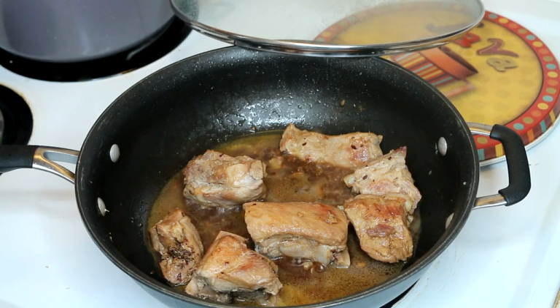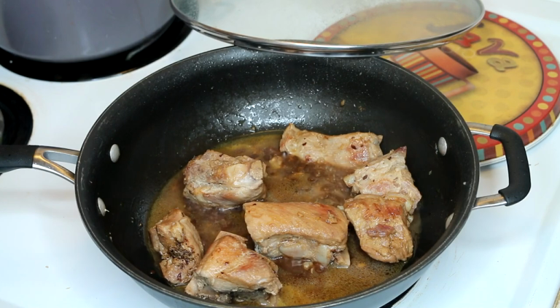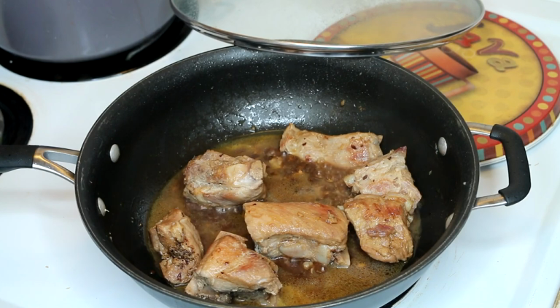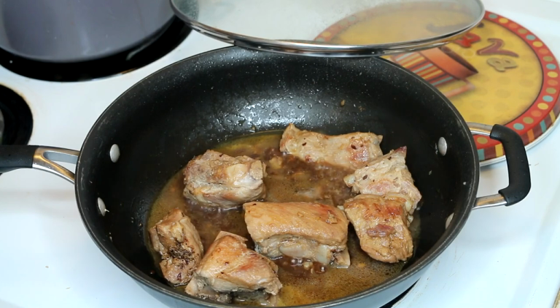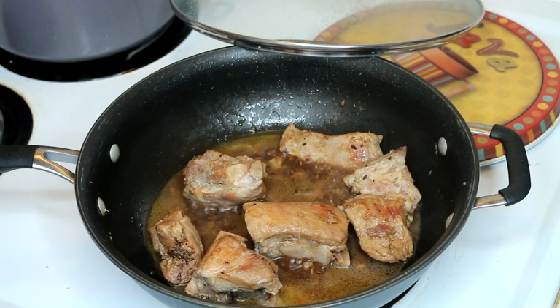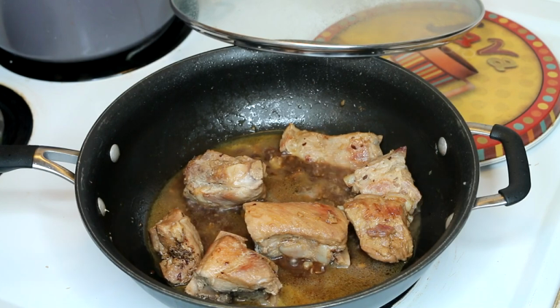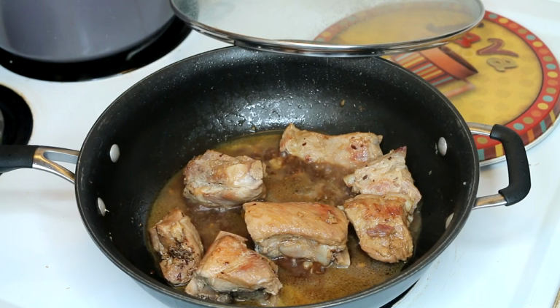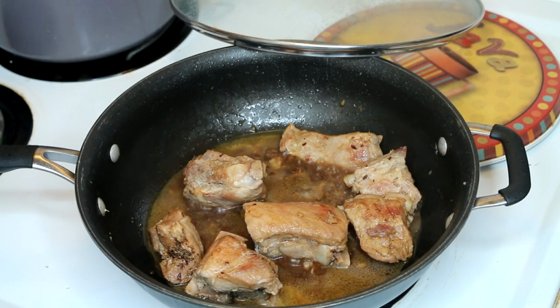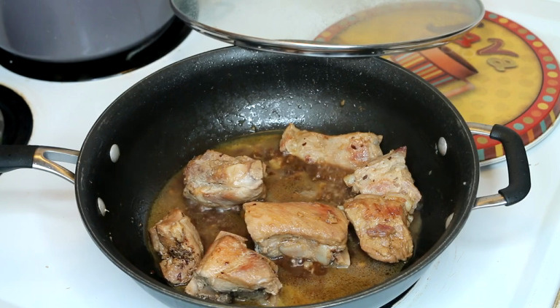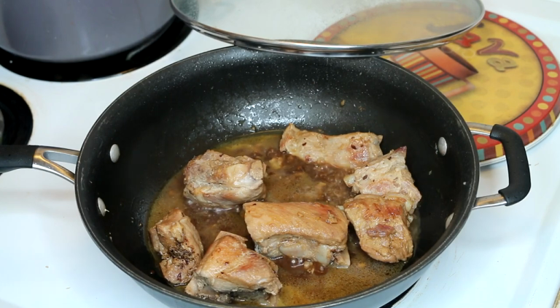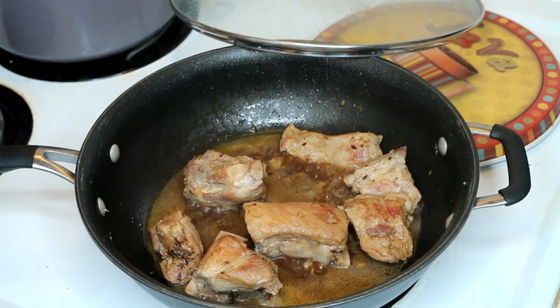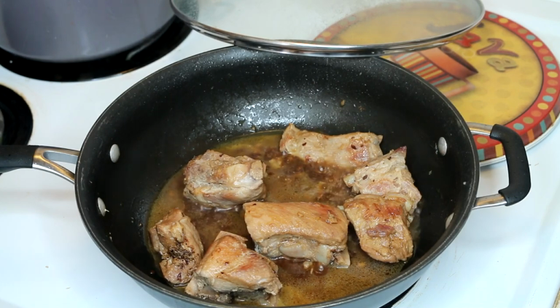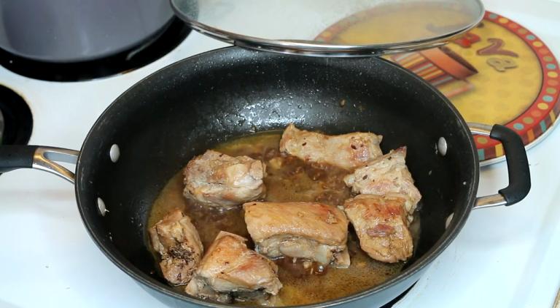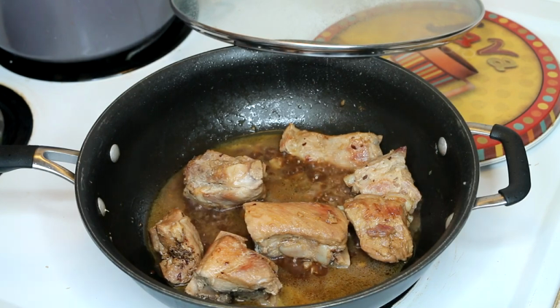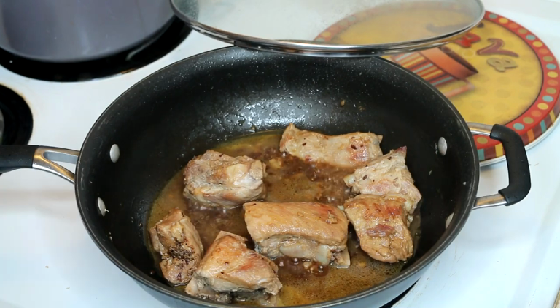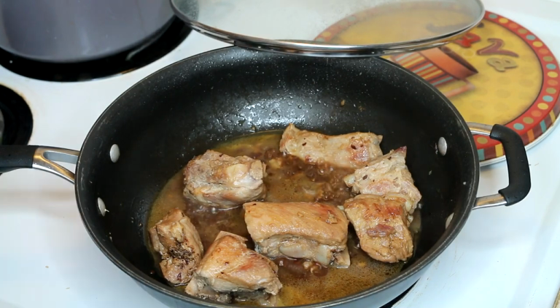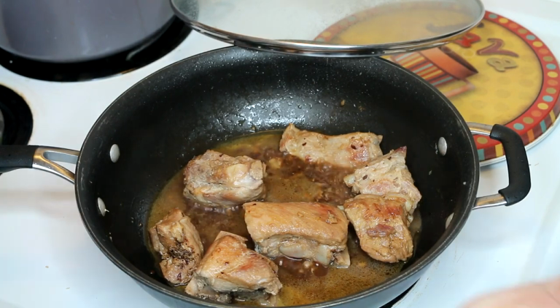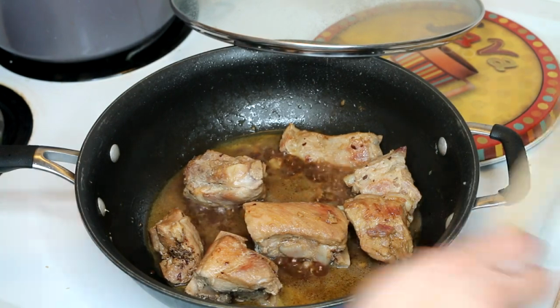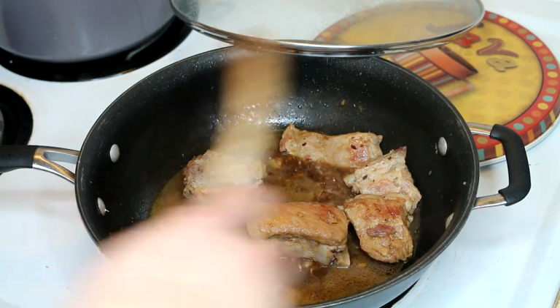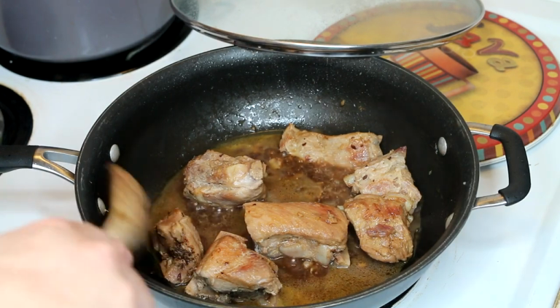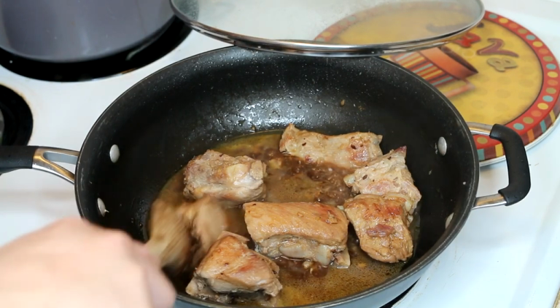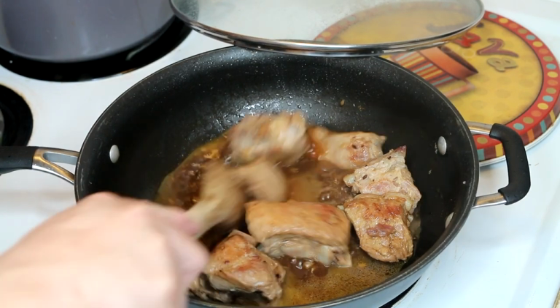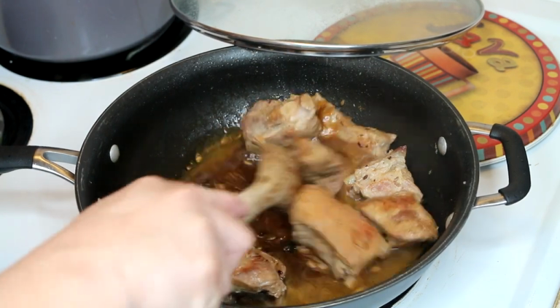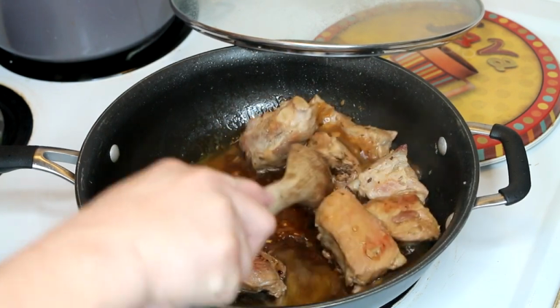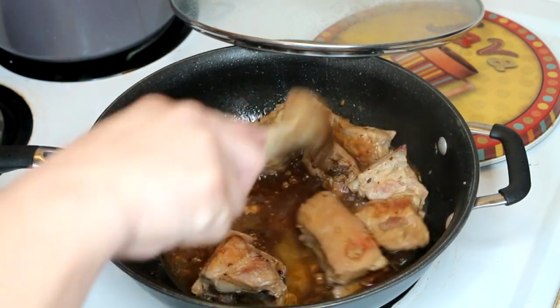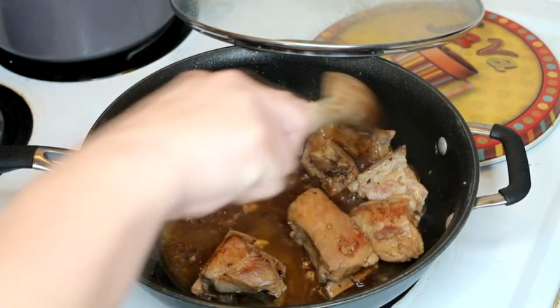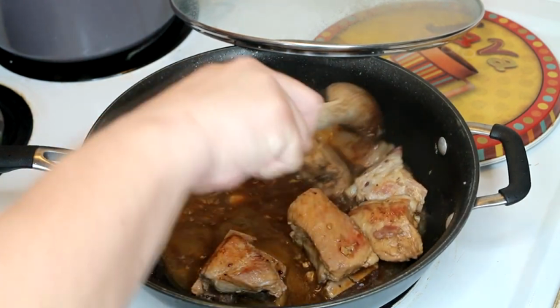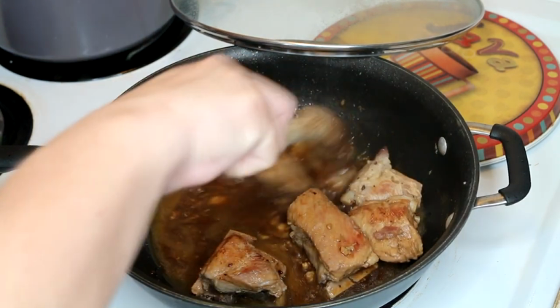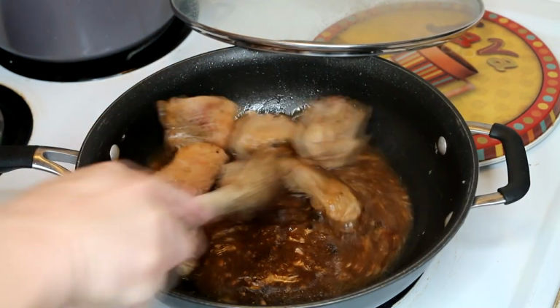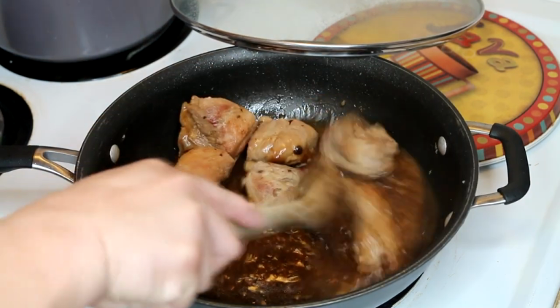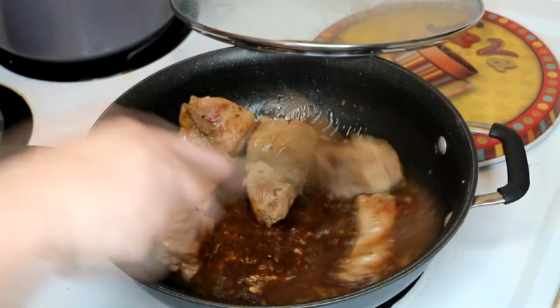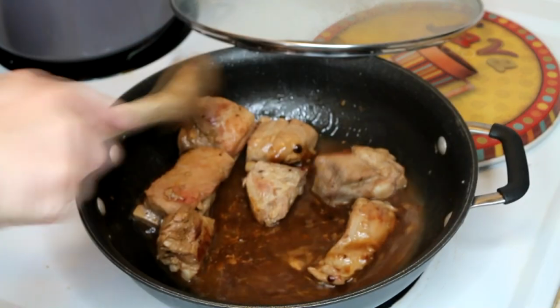And there you go — black bean spare ribs. Enjoy!